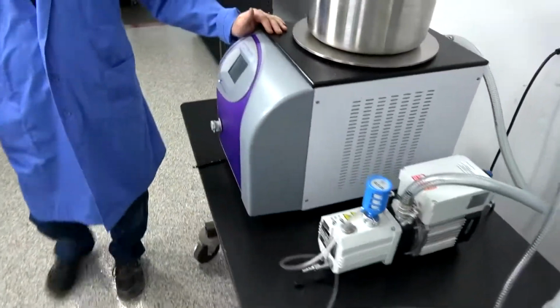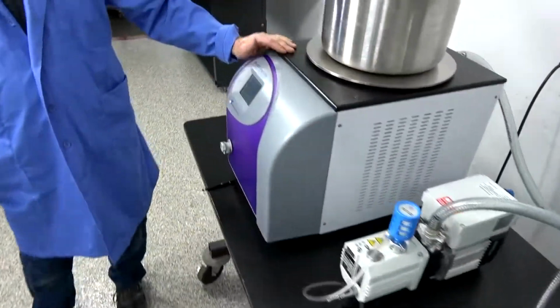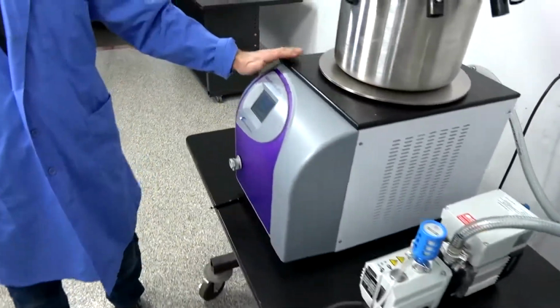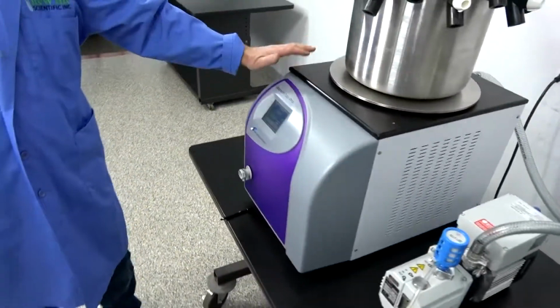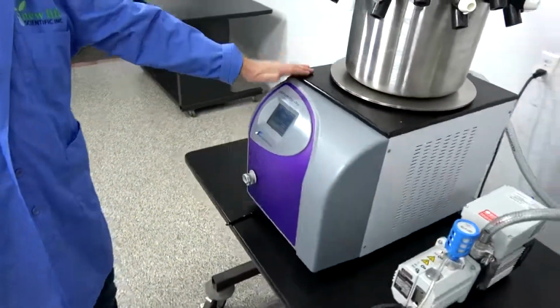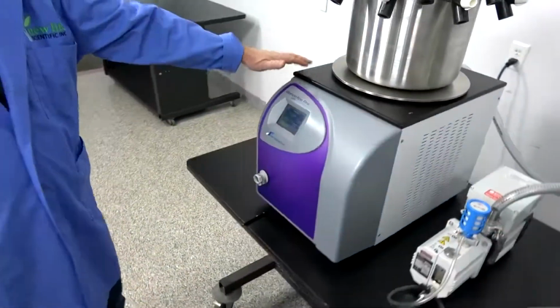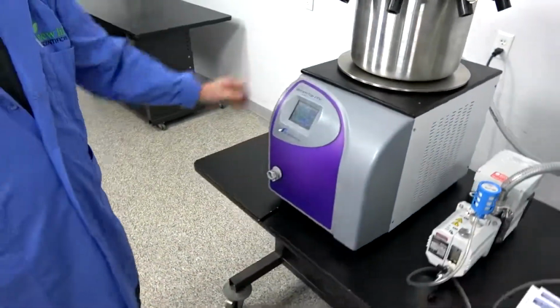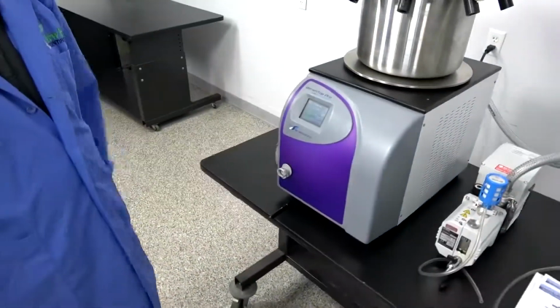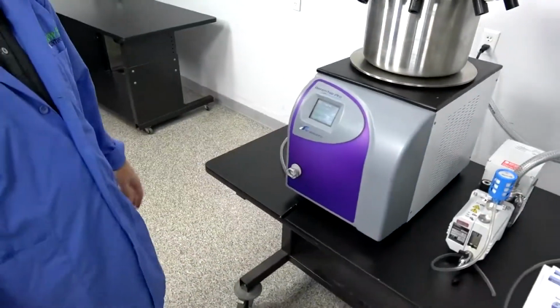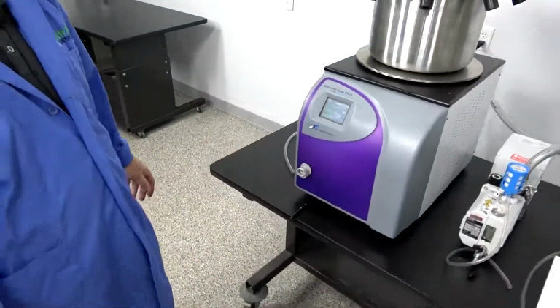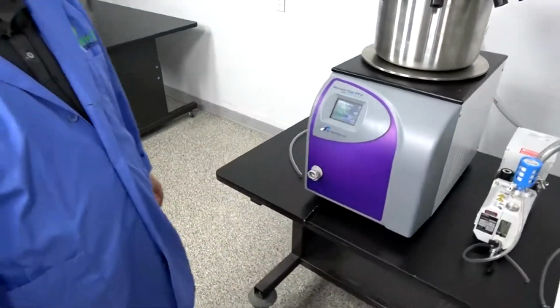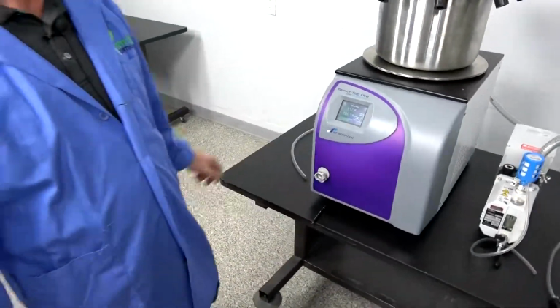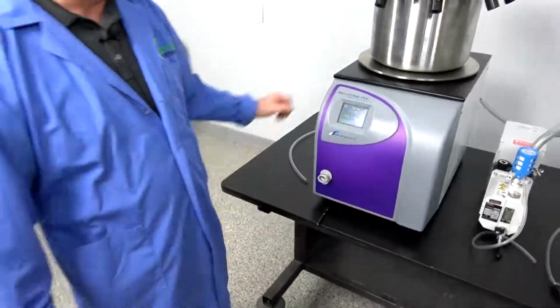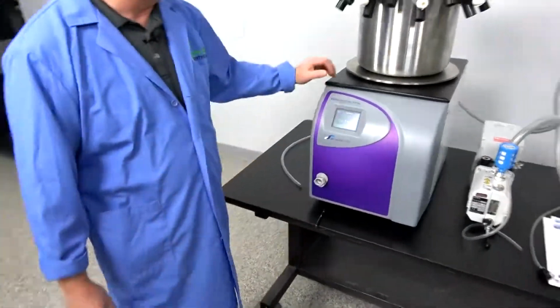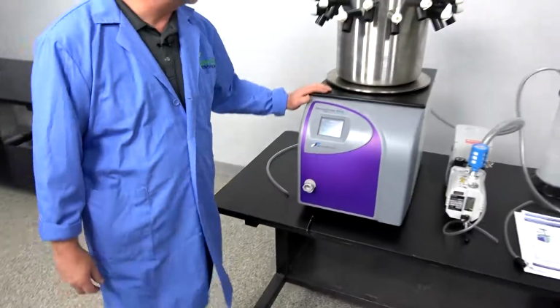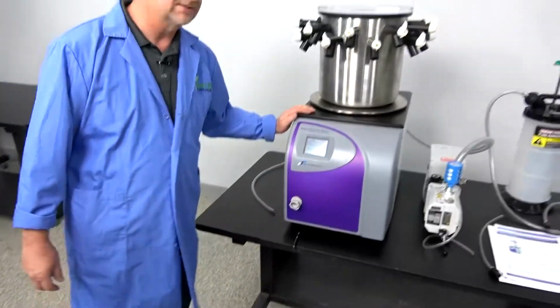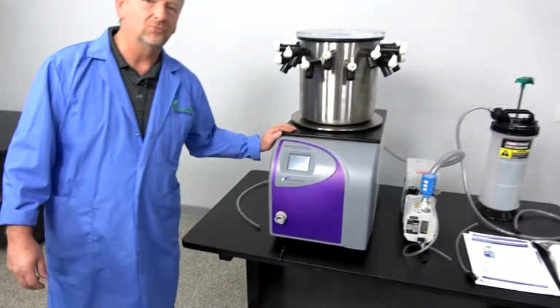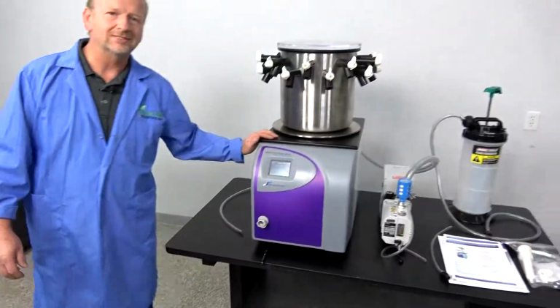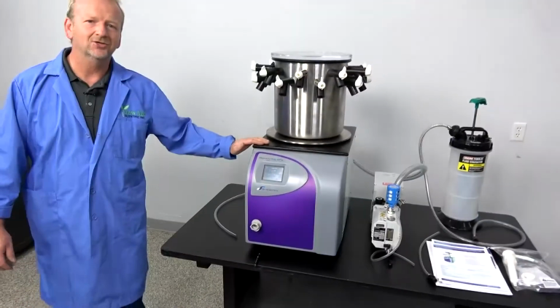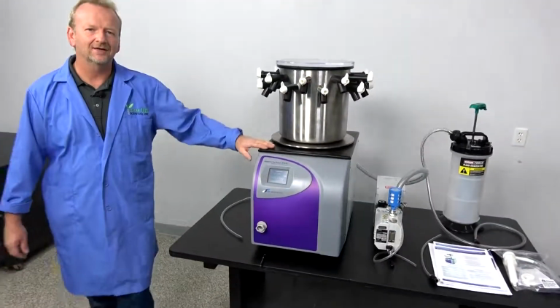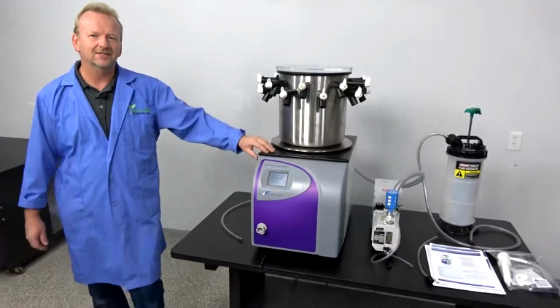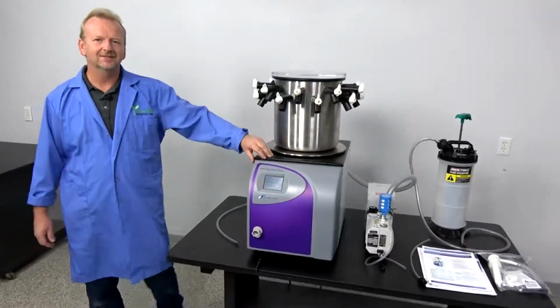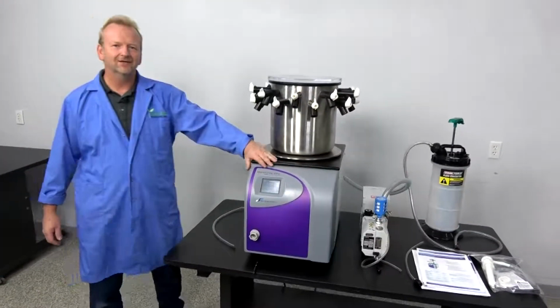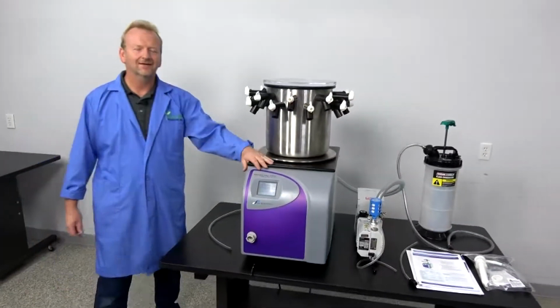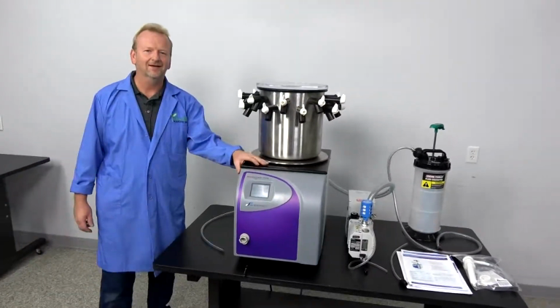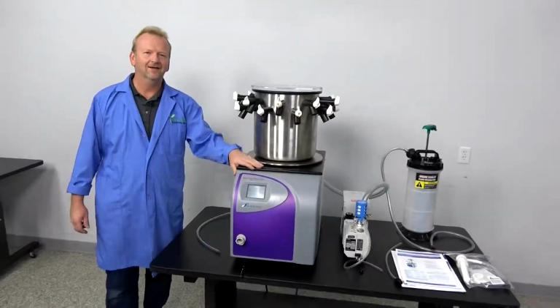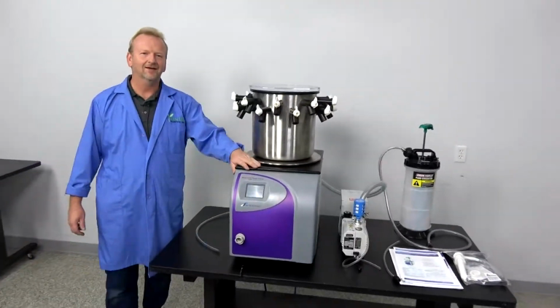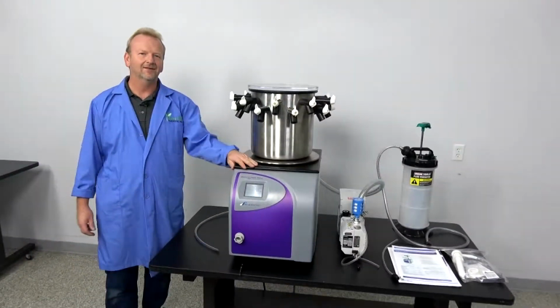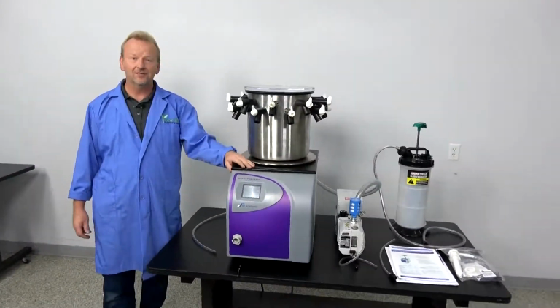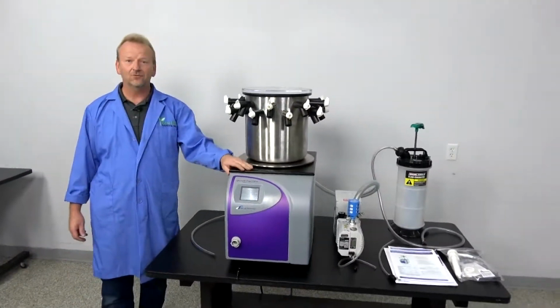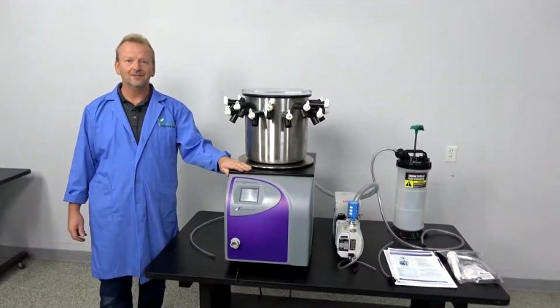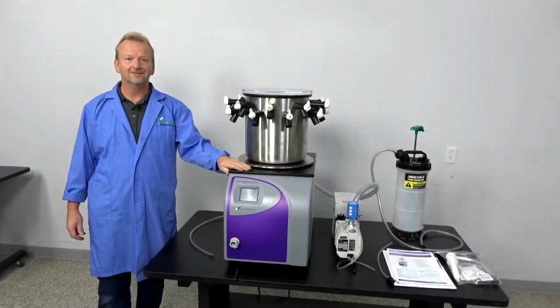If you have any questions, I'm Rich at New Life Scientific — thank you for watching.